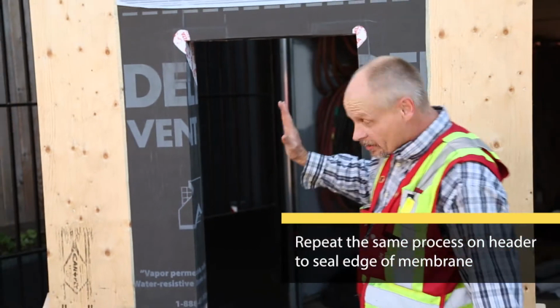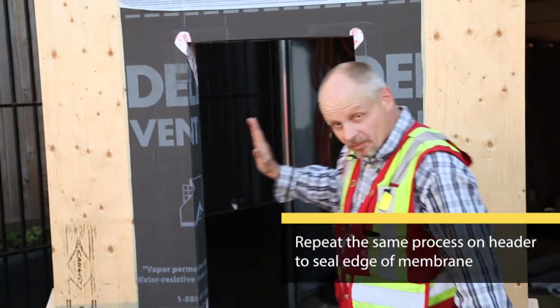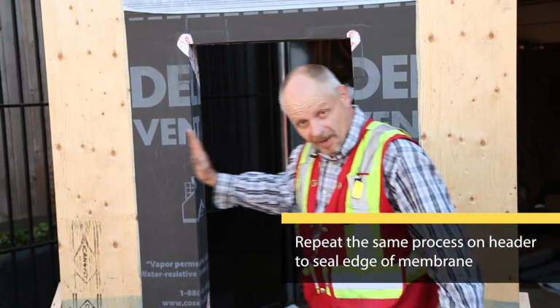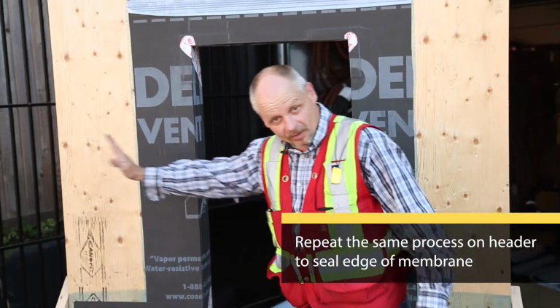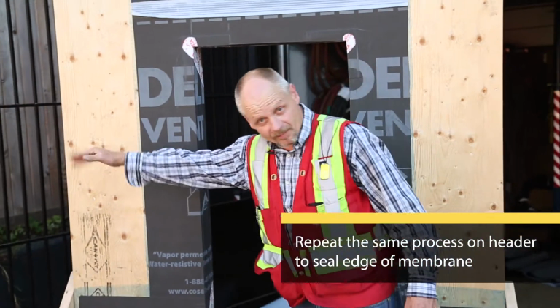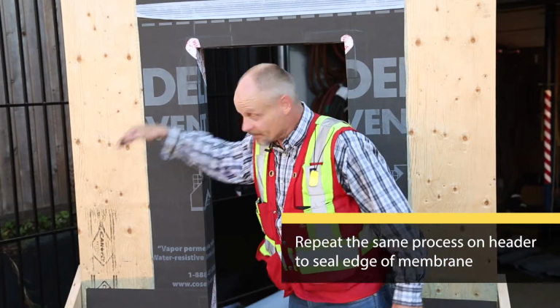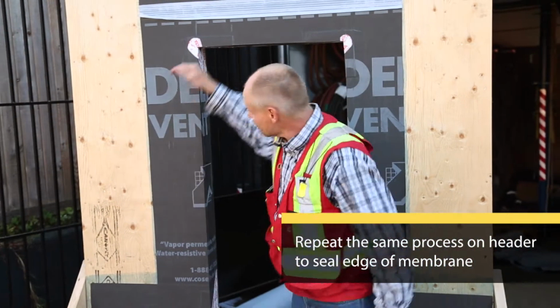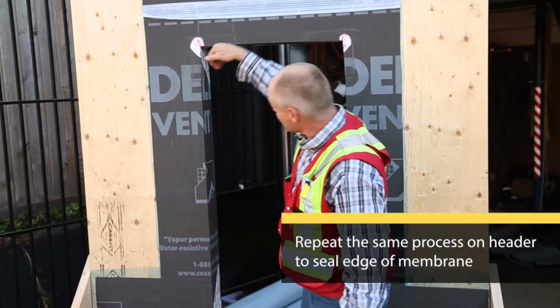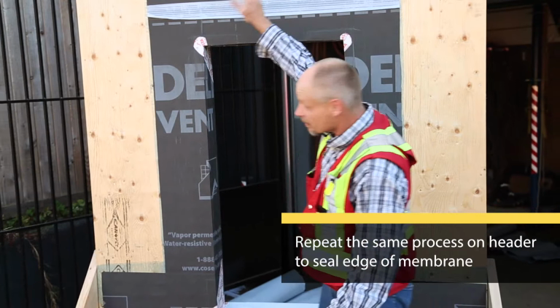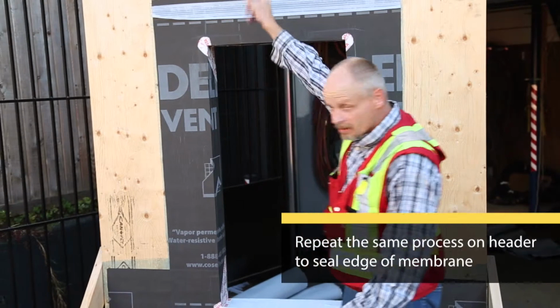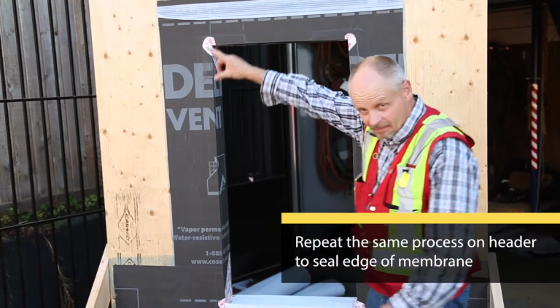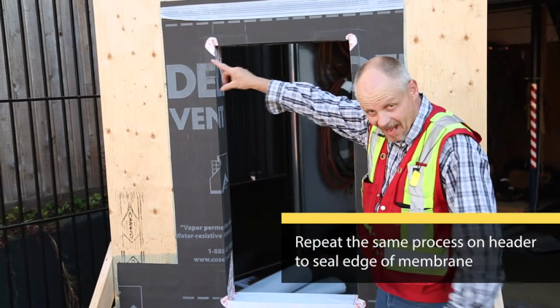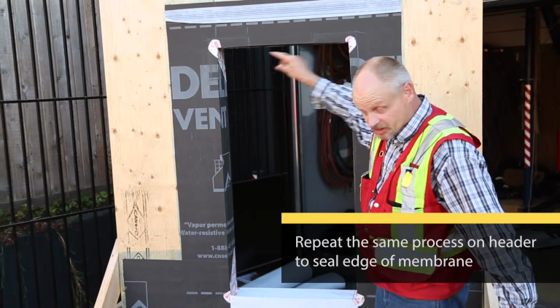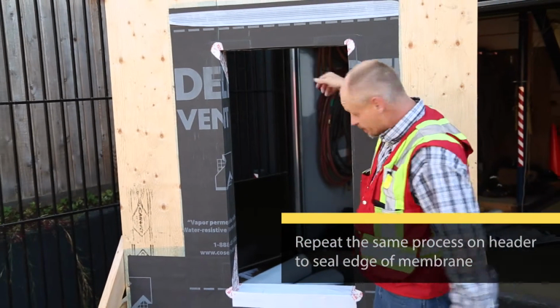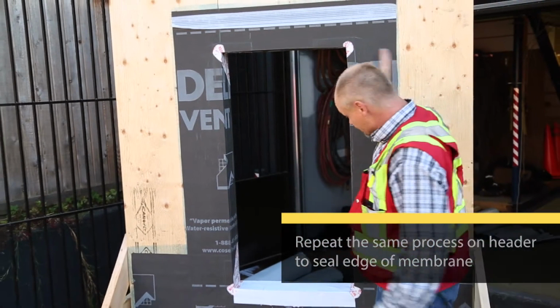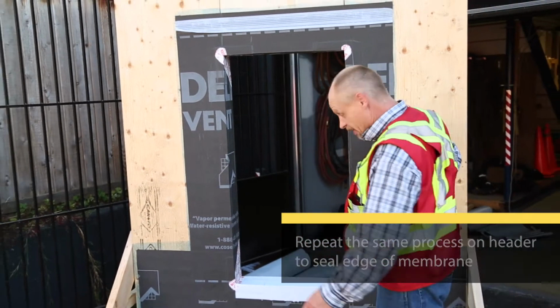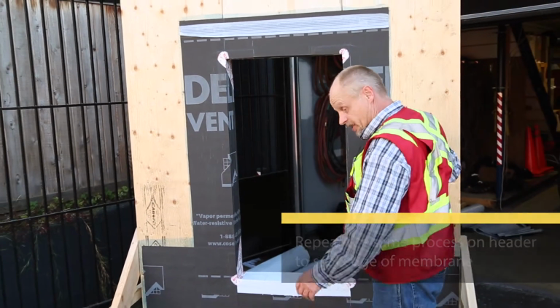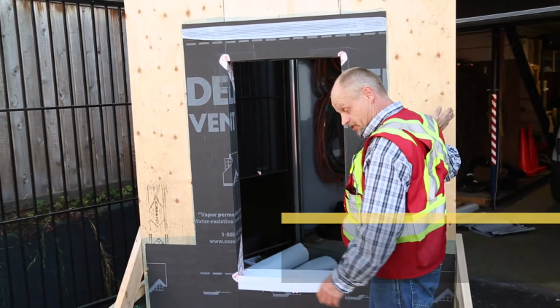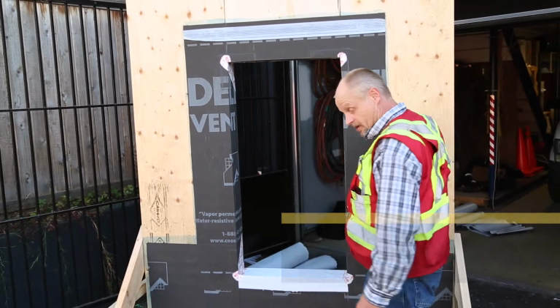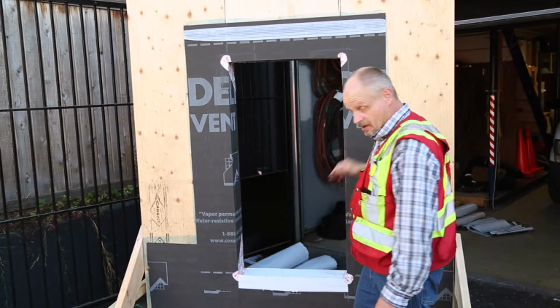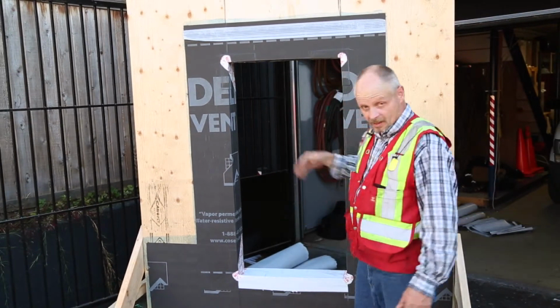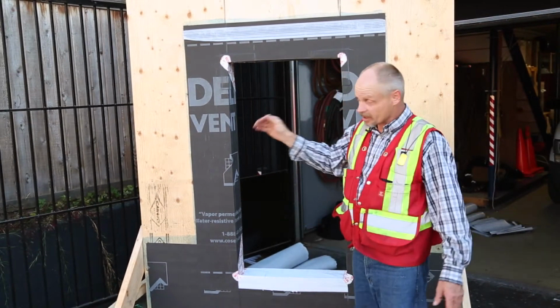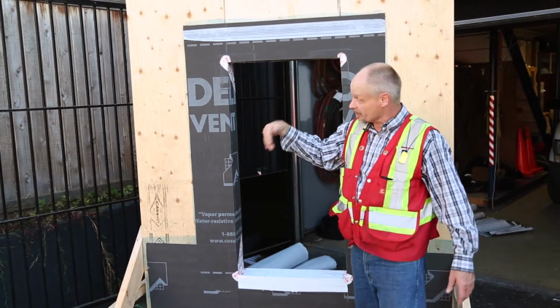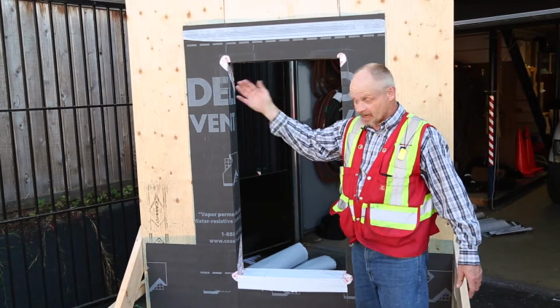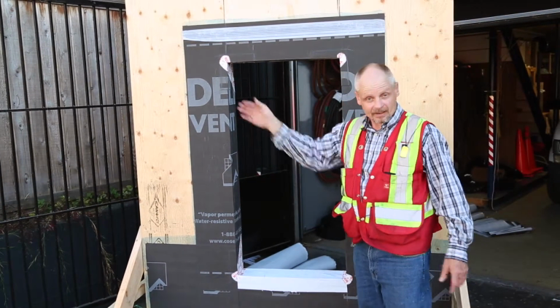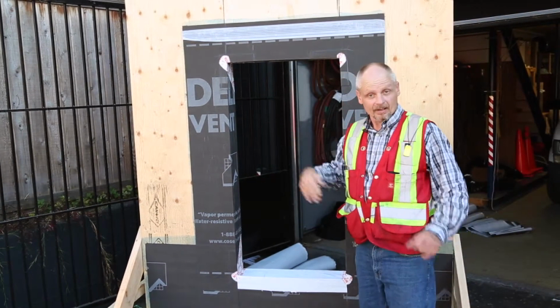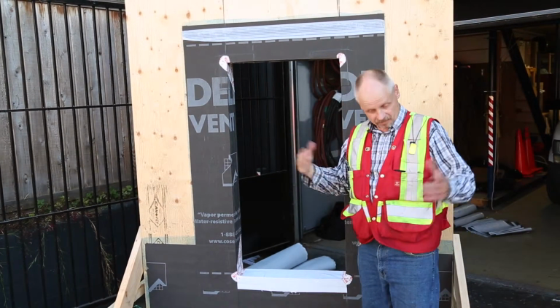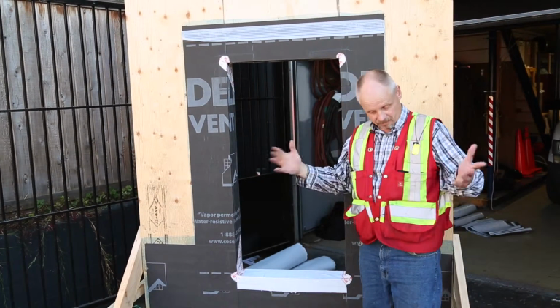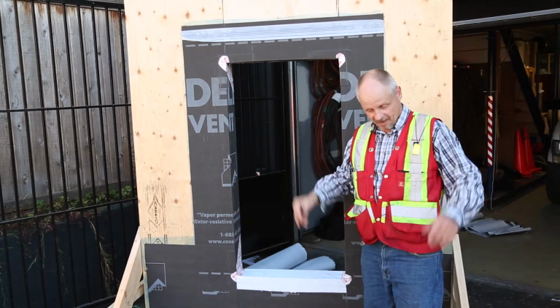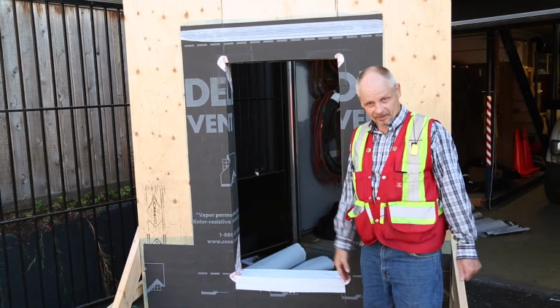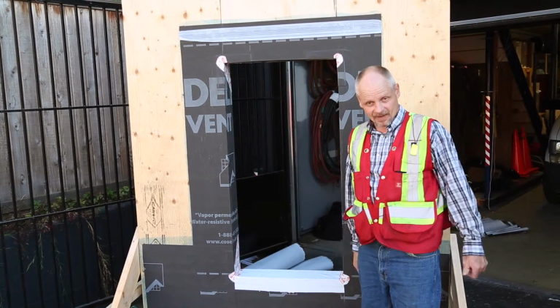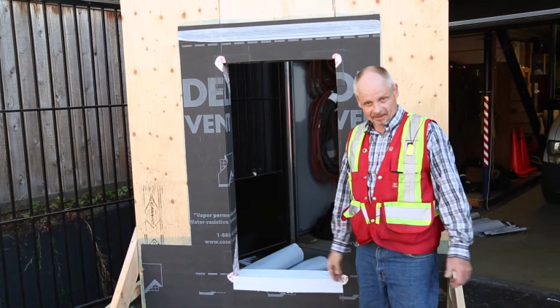The remainder of the field flashings, etc., can be done after the fact.